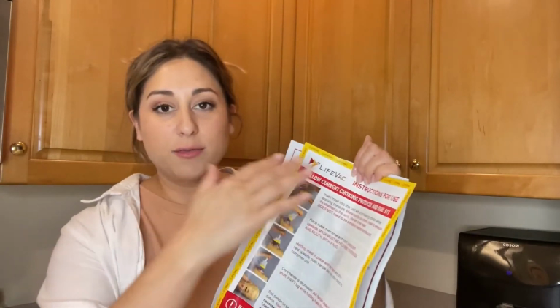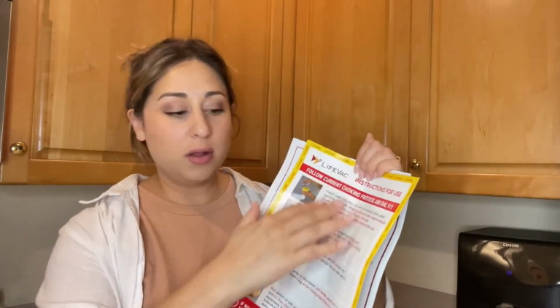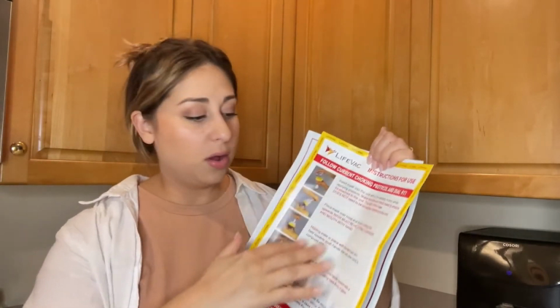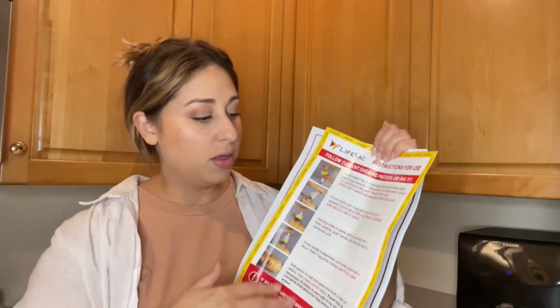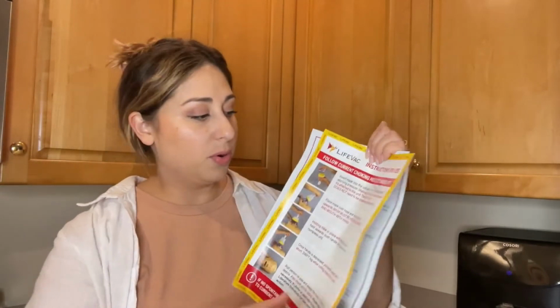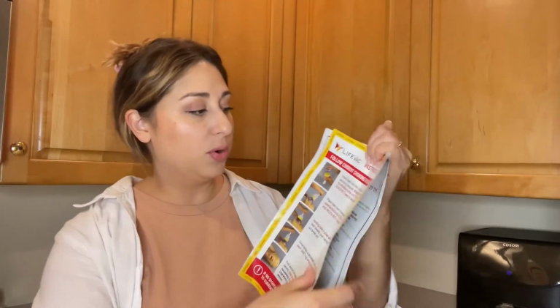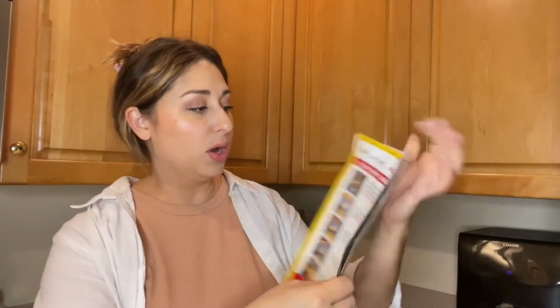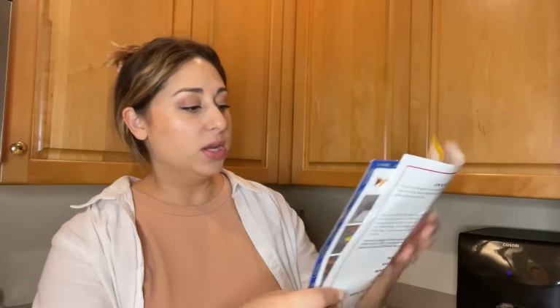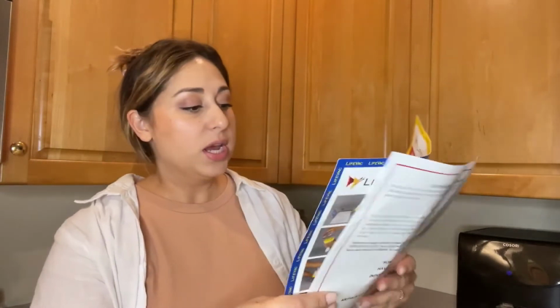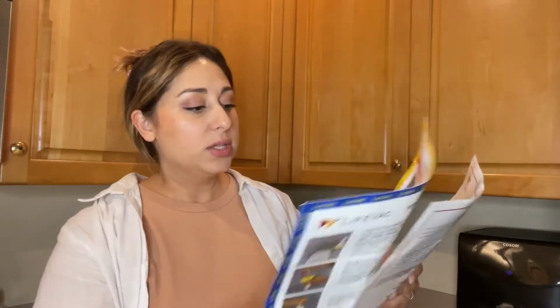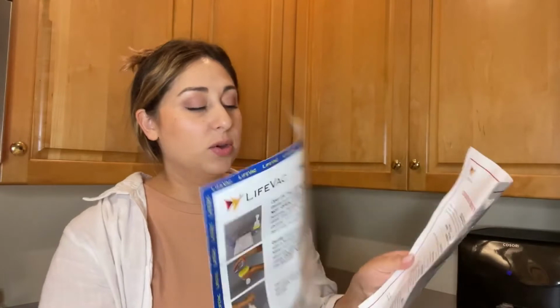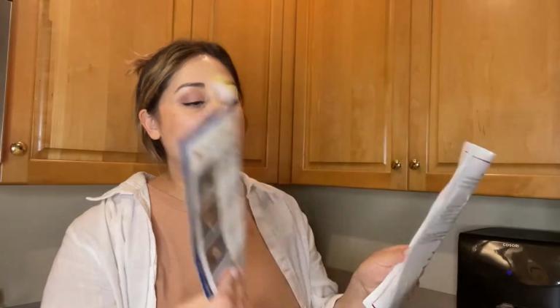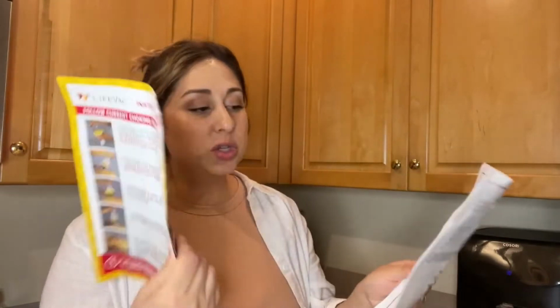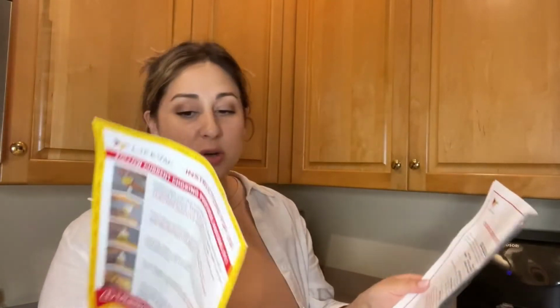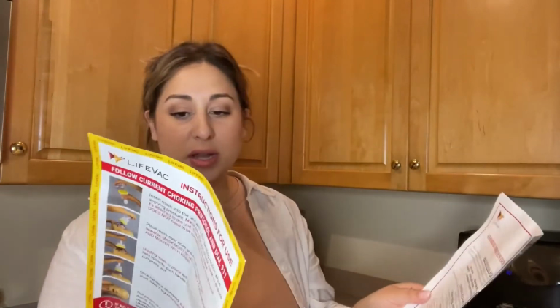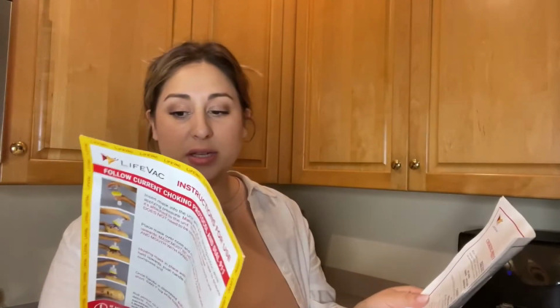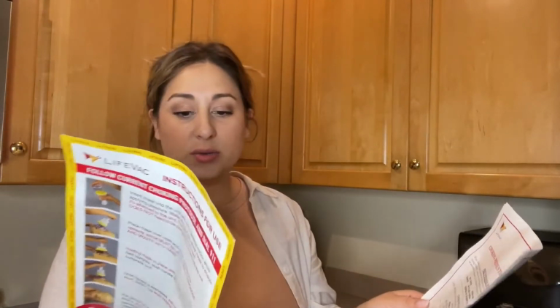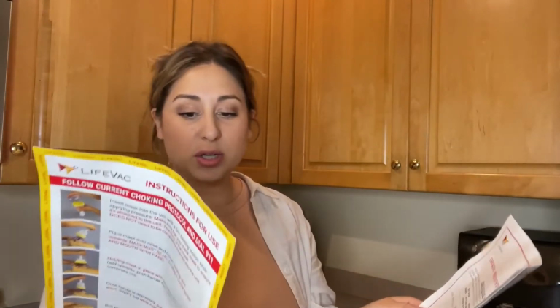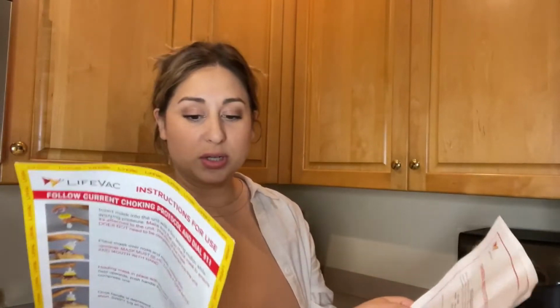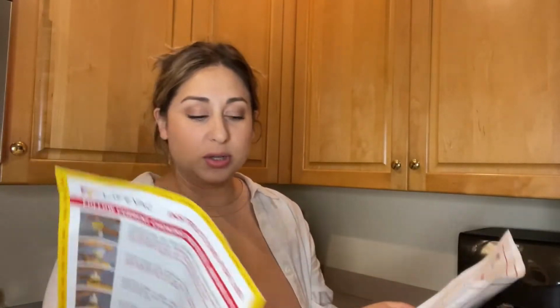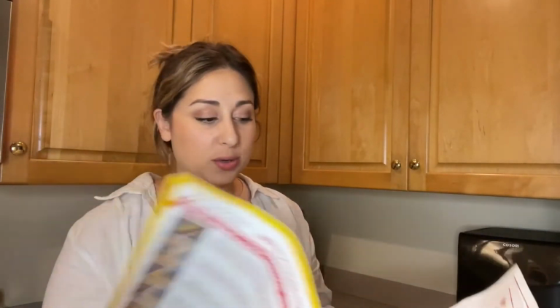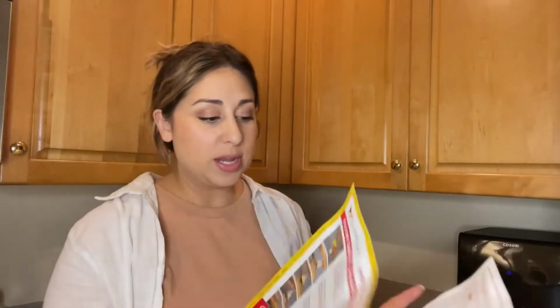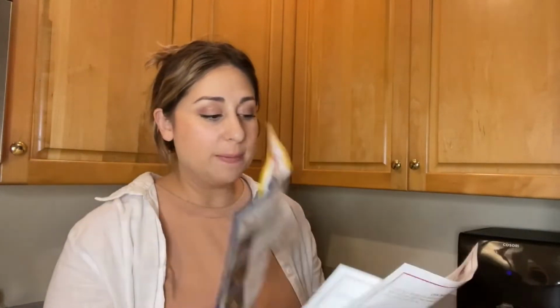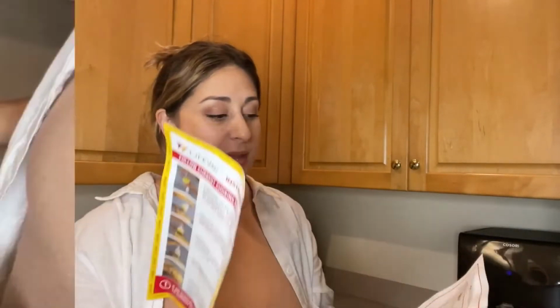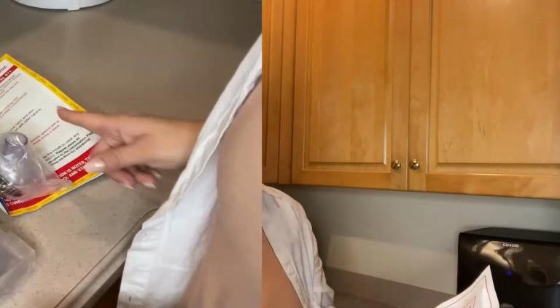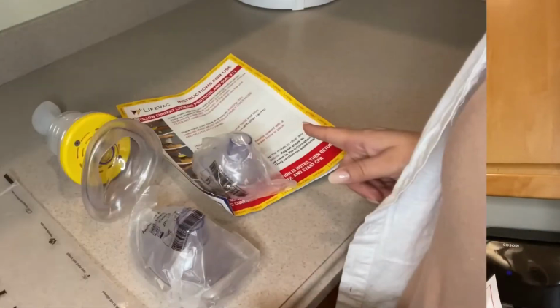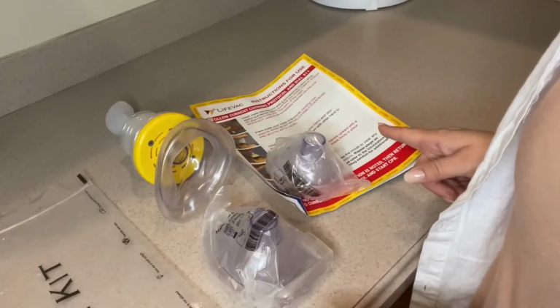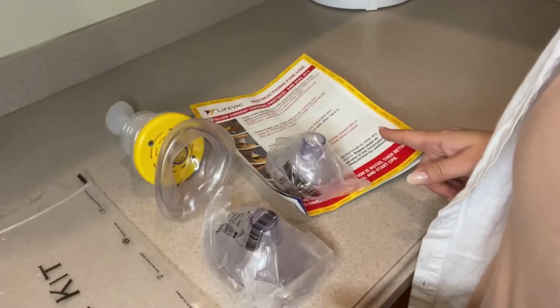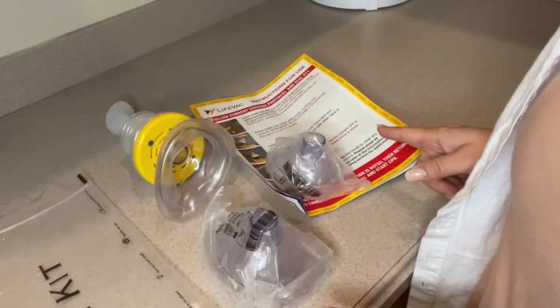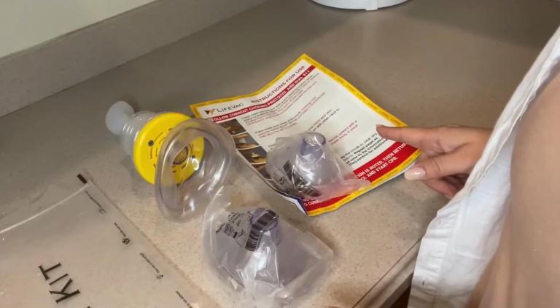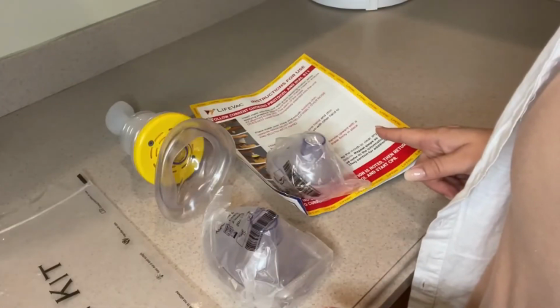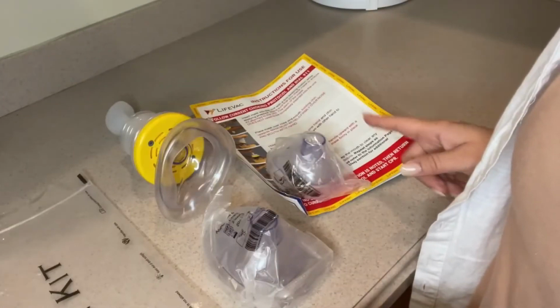They recommend that you get CPR certified, that you call 9-1-1, and that you follow all the protocol. So make sure you read the instructions thoroughly.